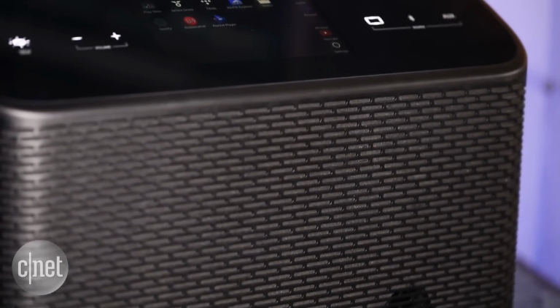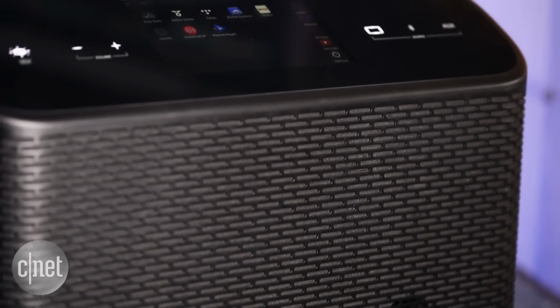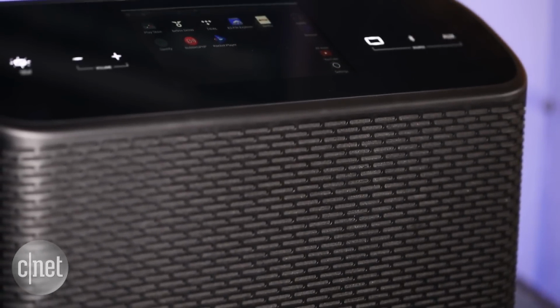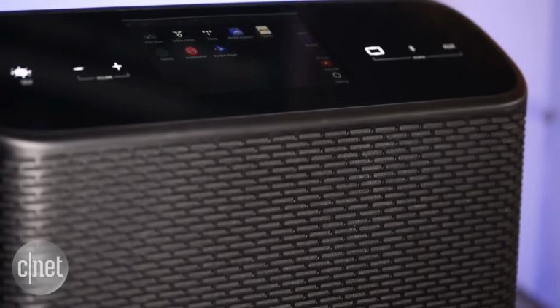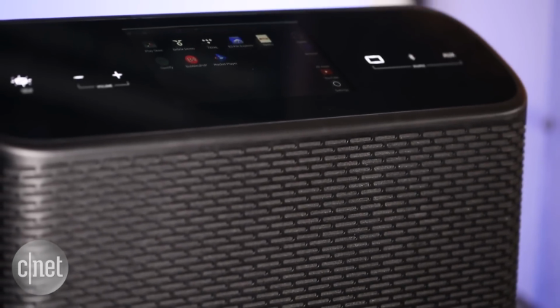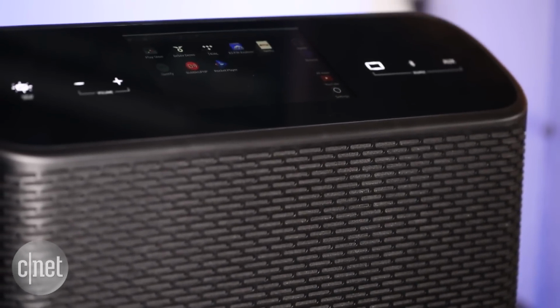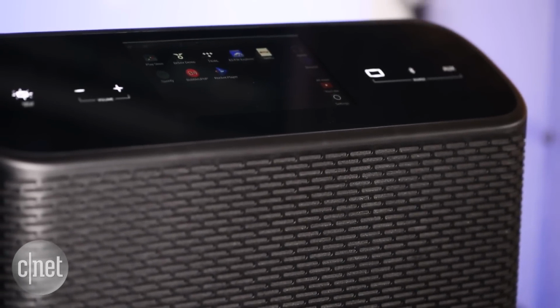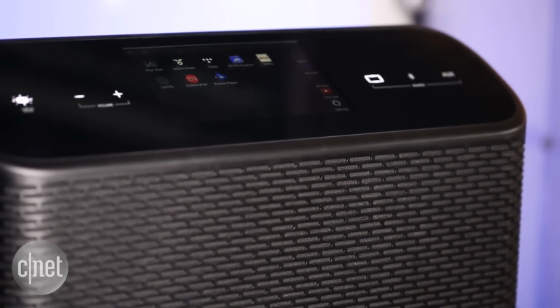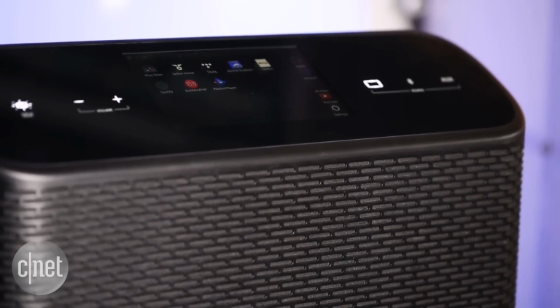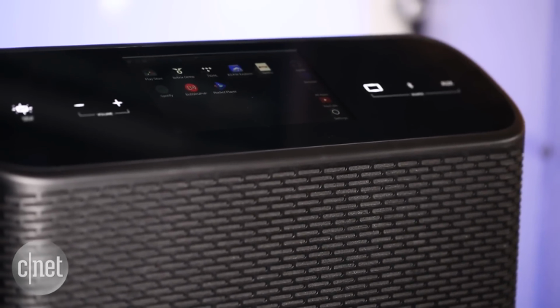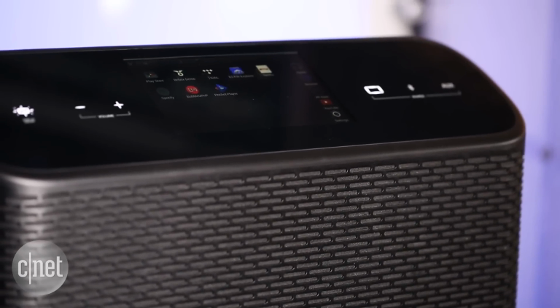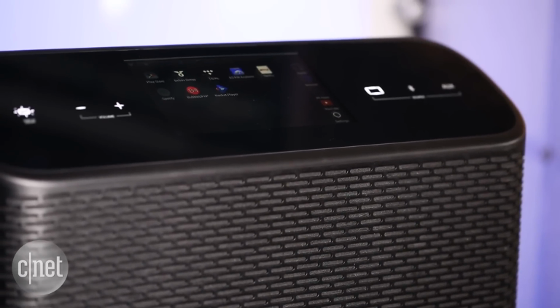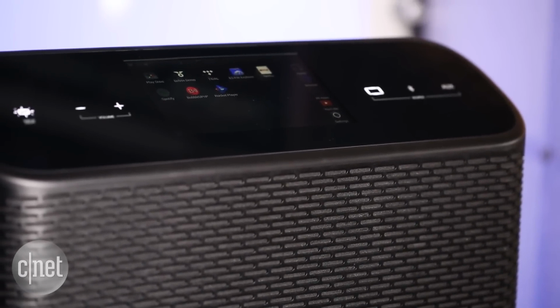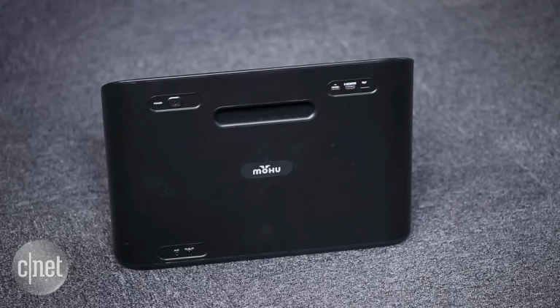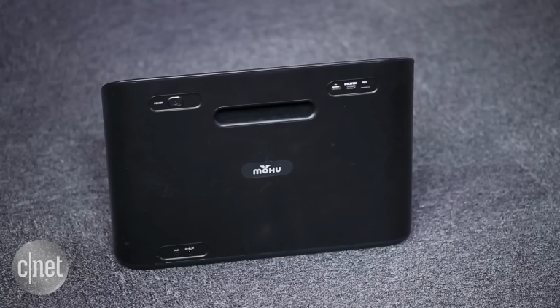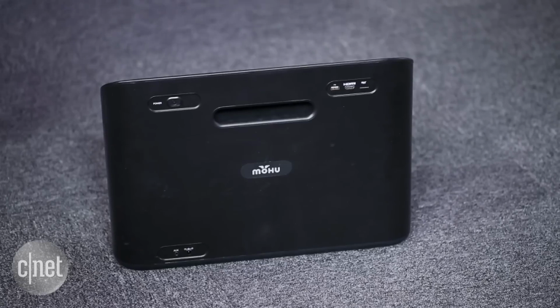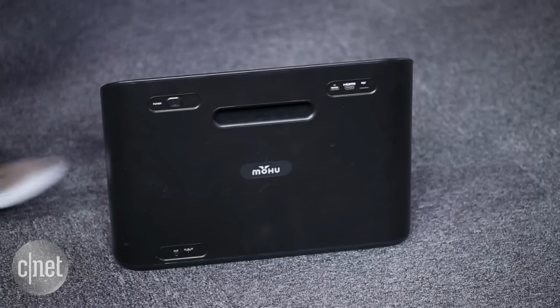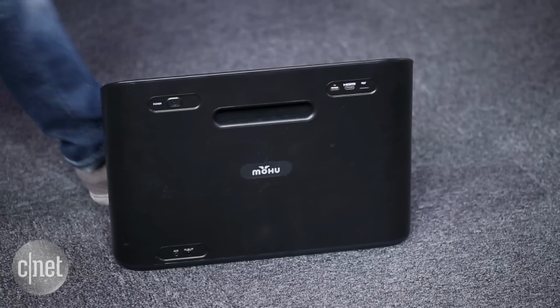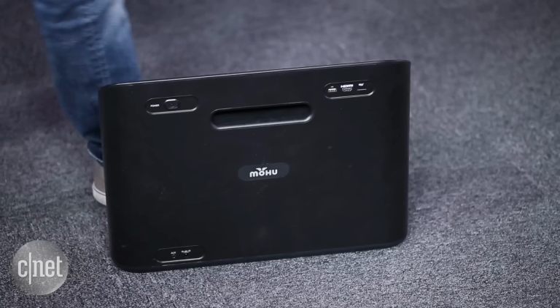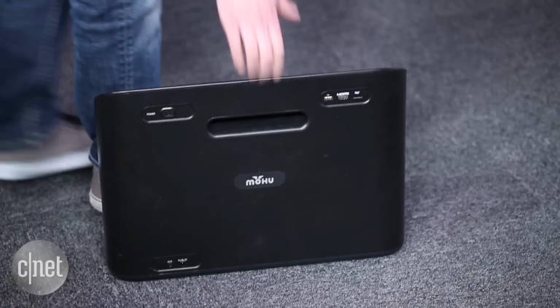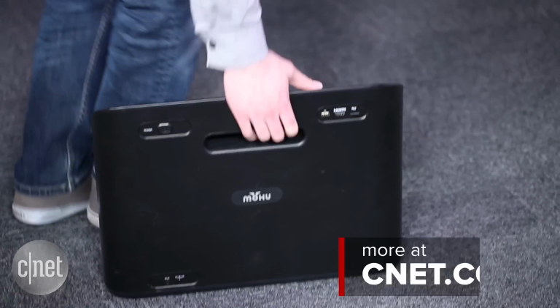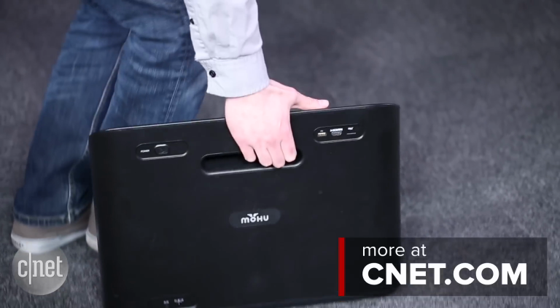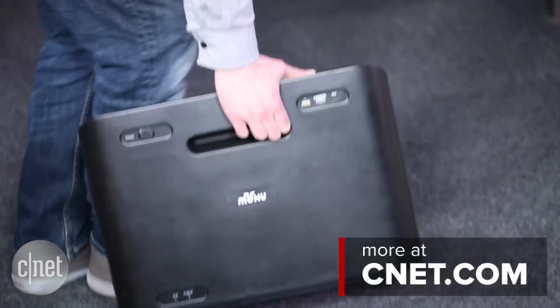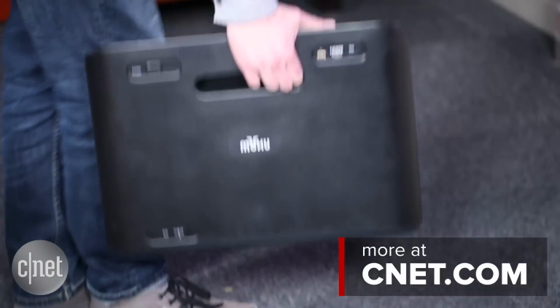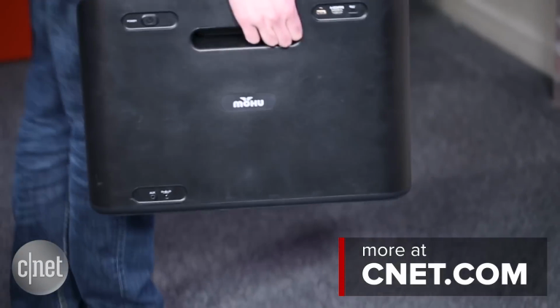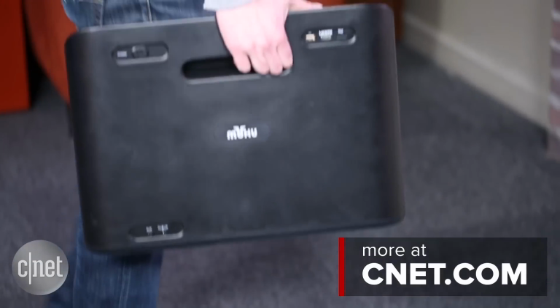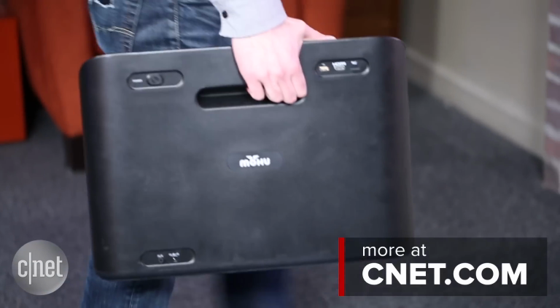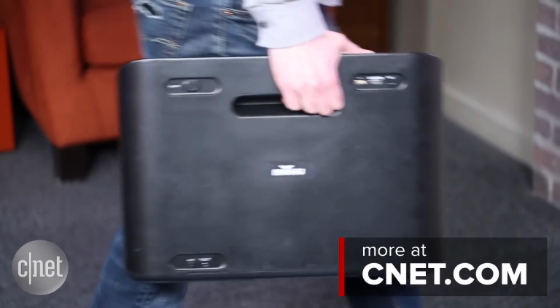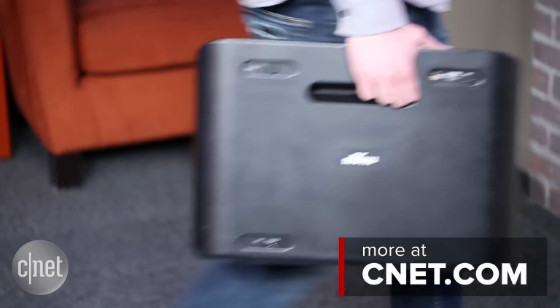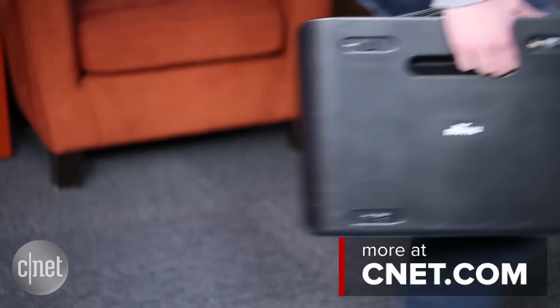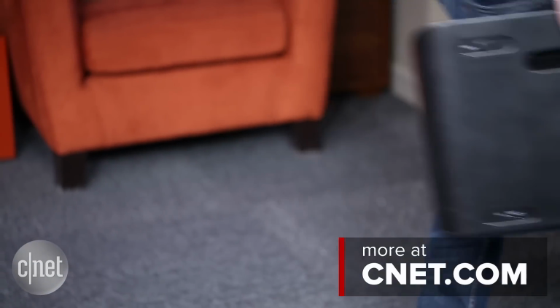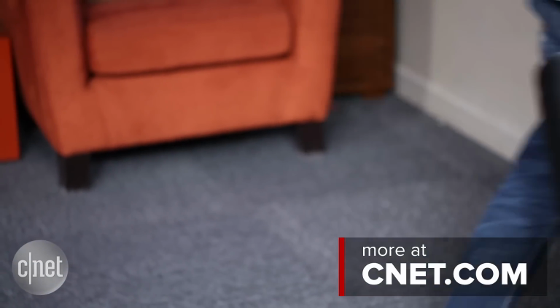Though Mohu is mostly known for its thin antennas, with the B-Box the company has shown it's not just for cord cutters anymore.